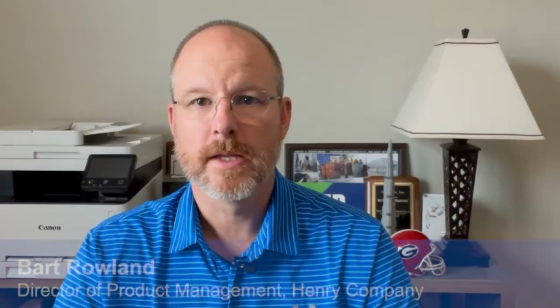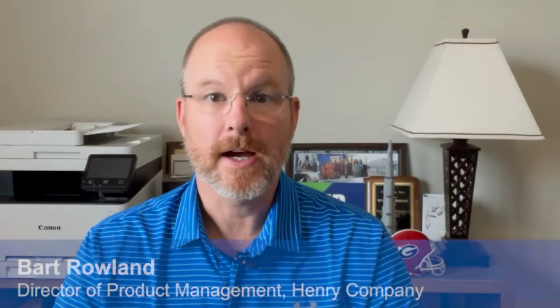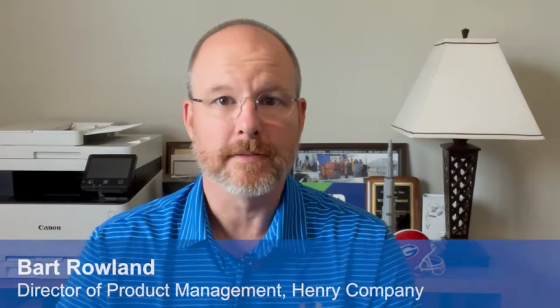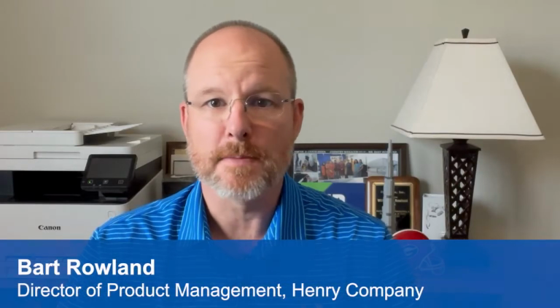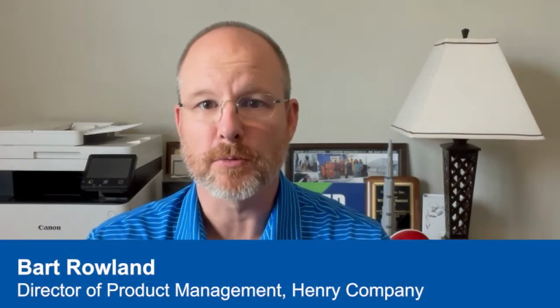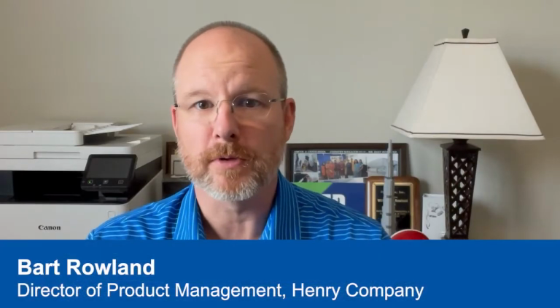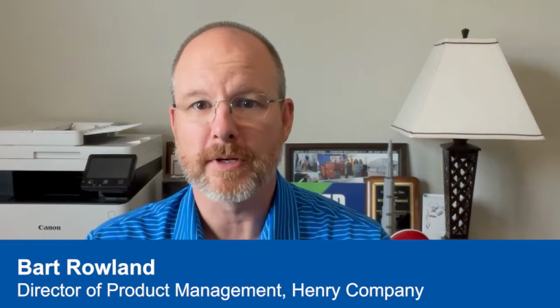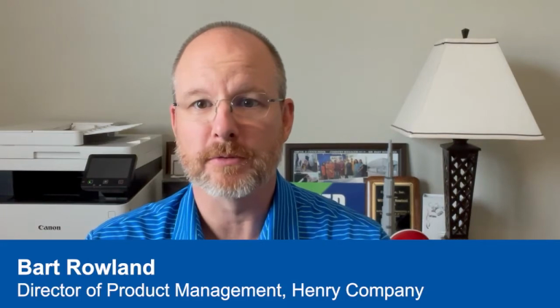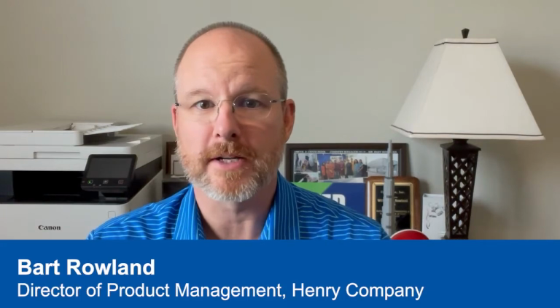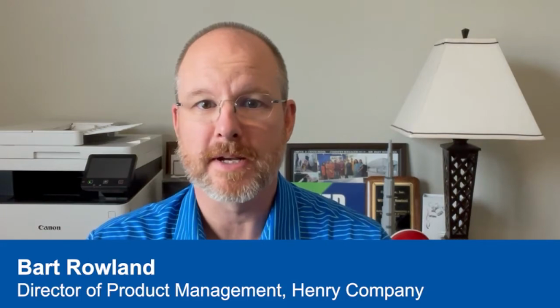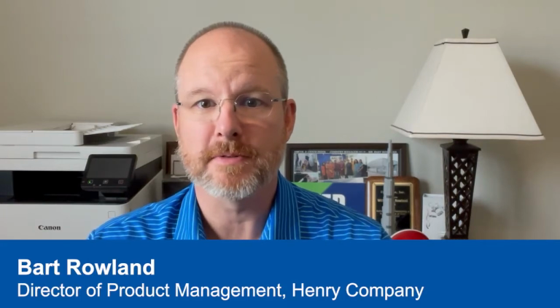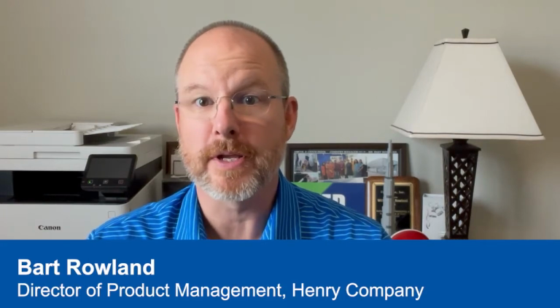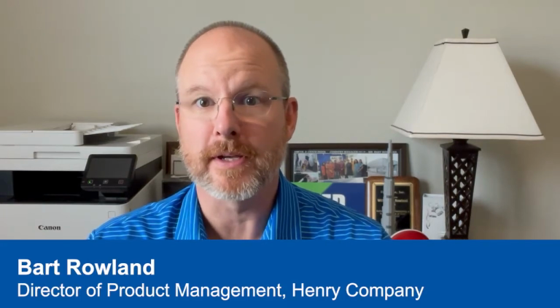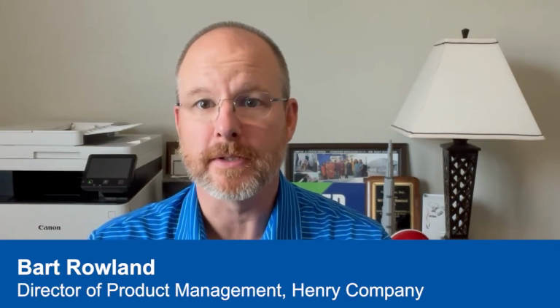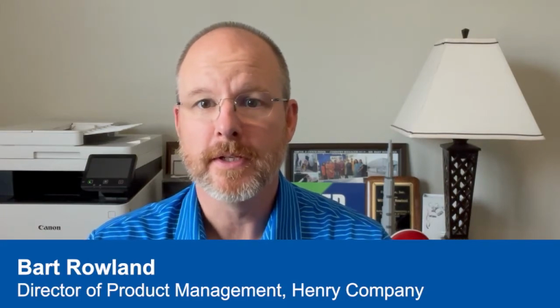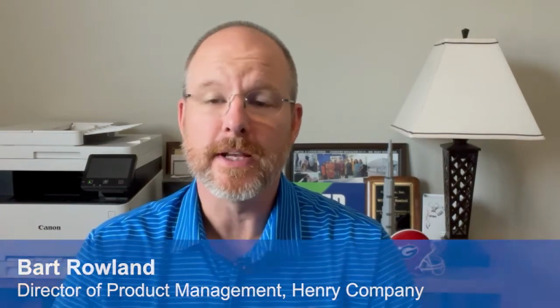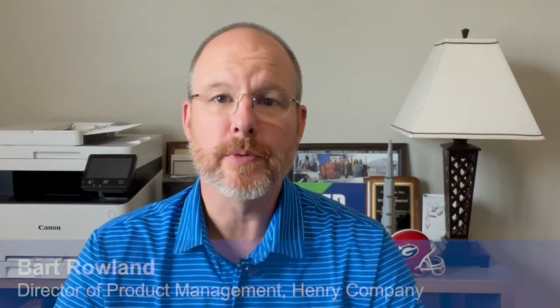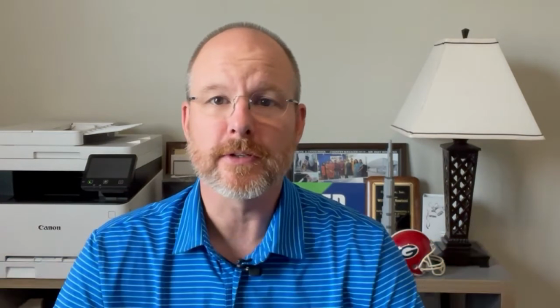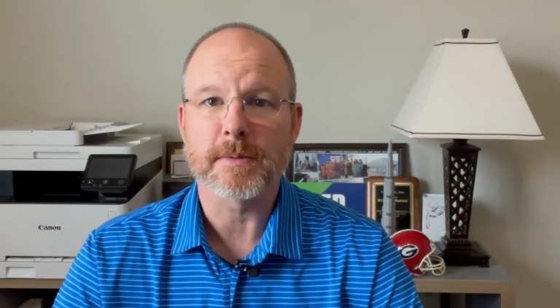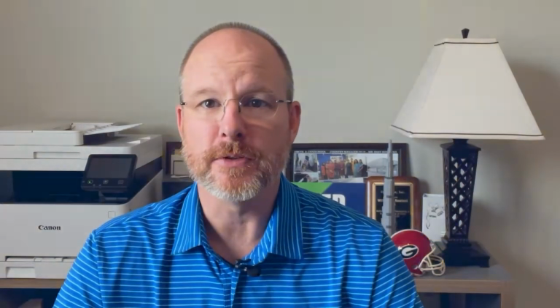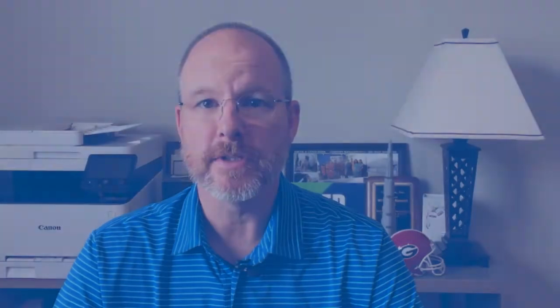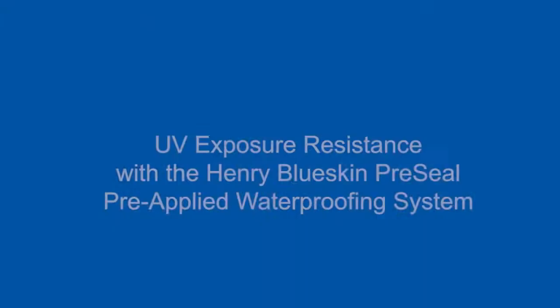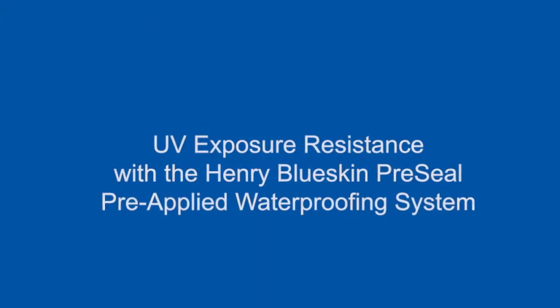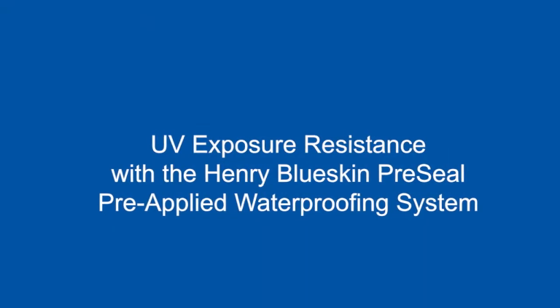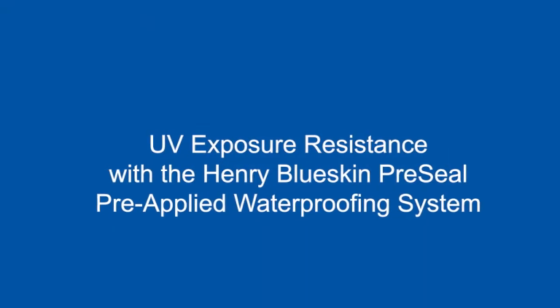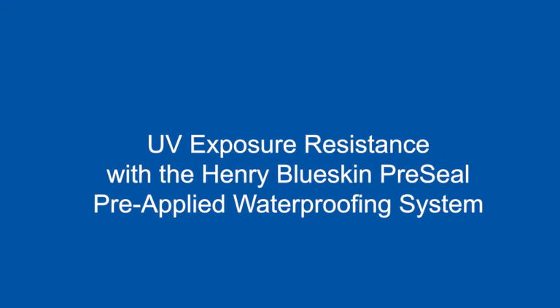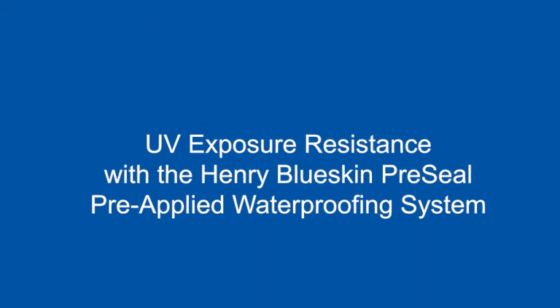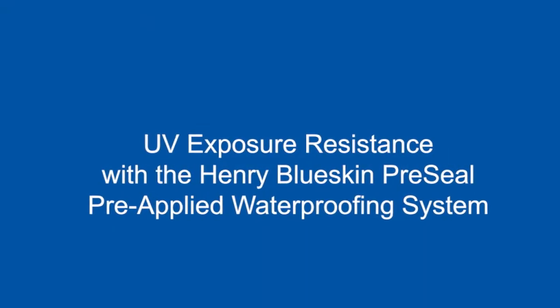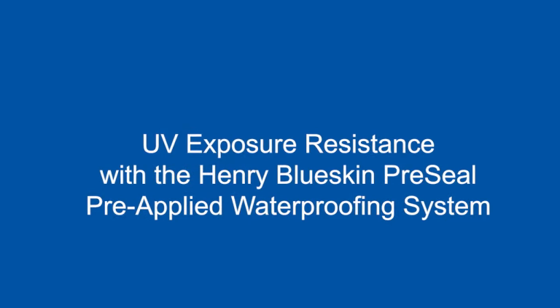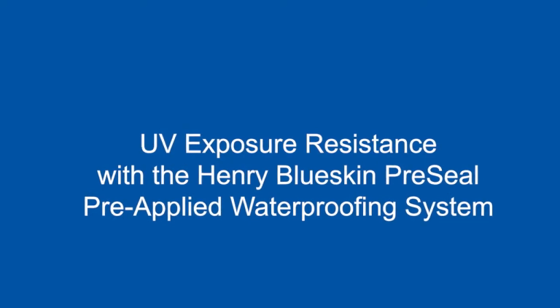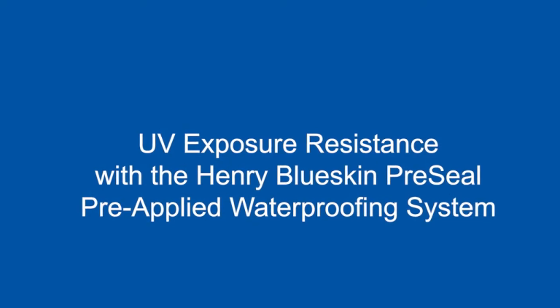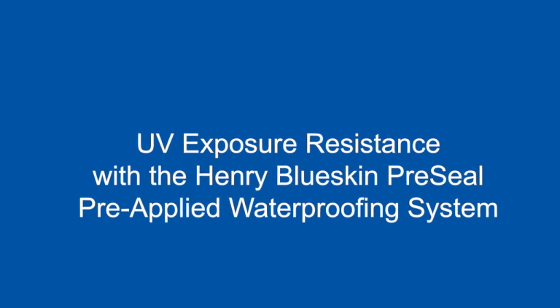Hi, I'm Bart Roland, Director of Product Management for Henry Company. Today we're going to talk about UV exposure resistance with the Blueskin pre-seal system.